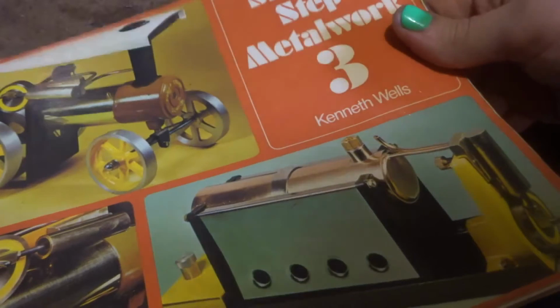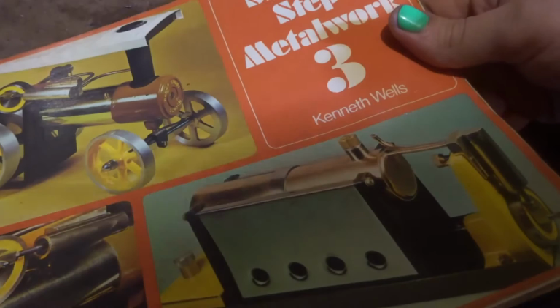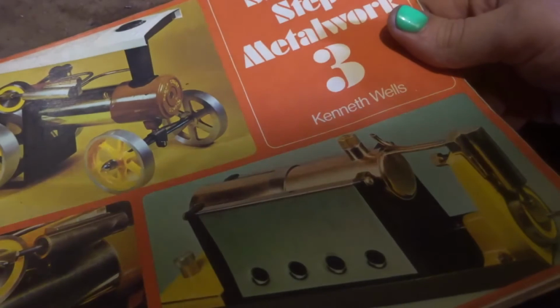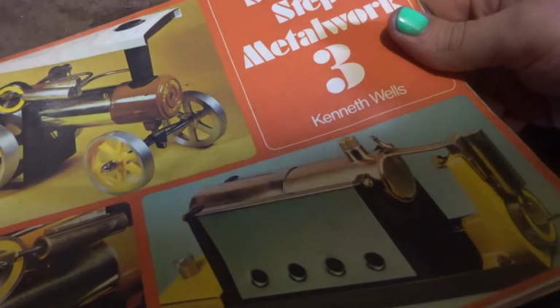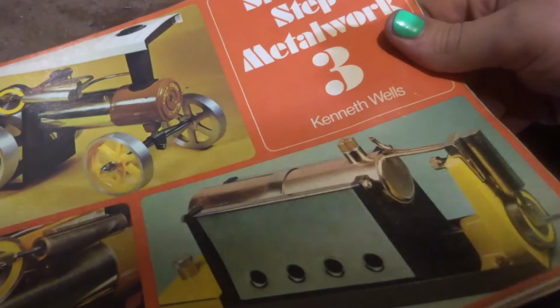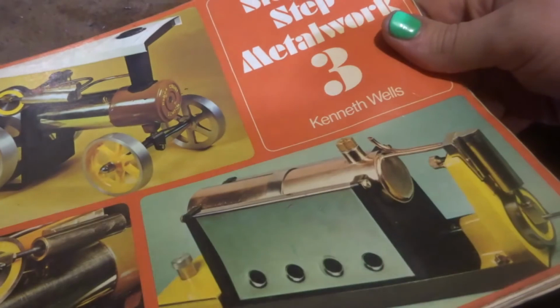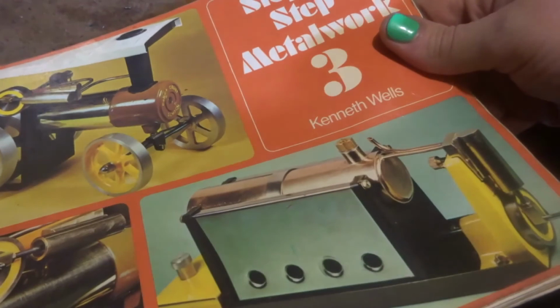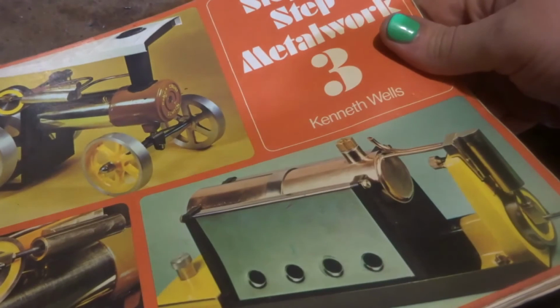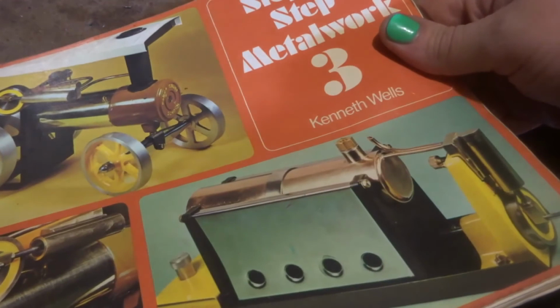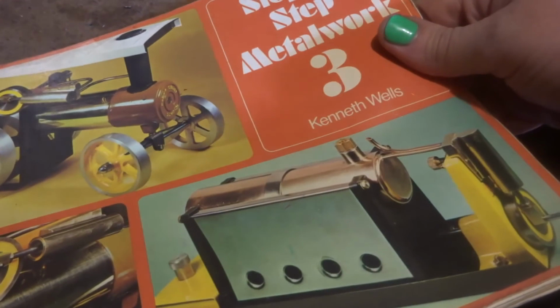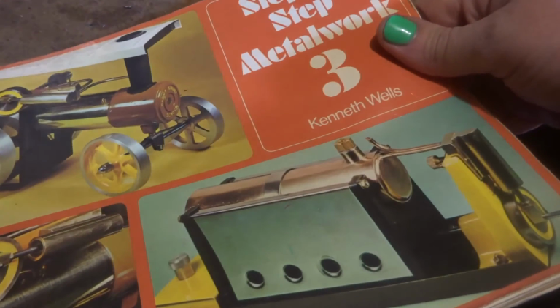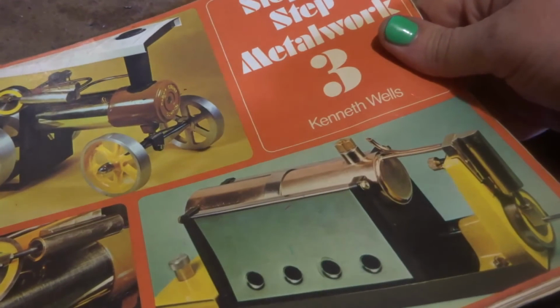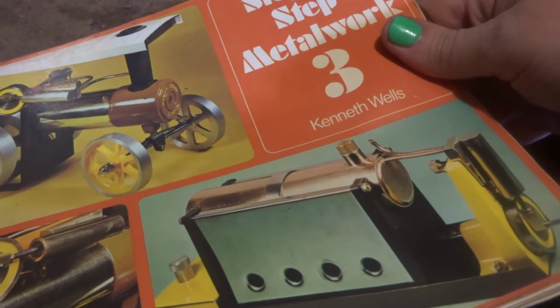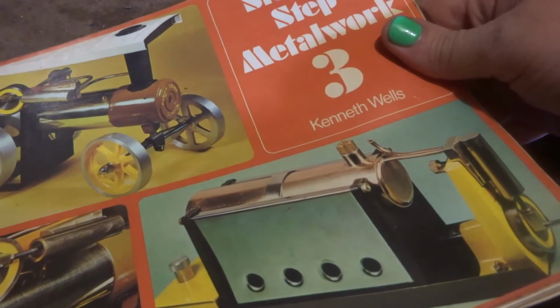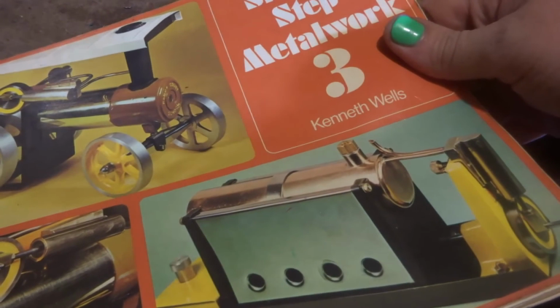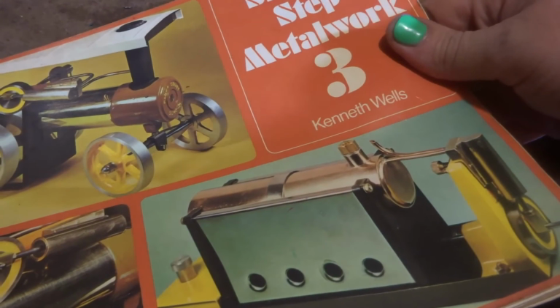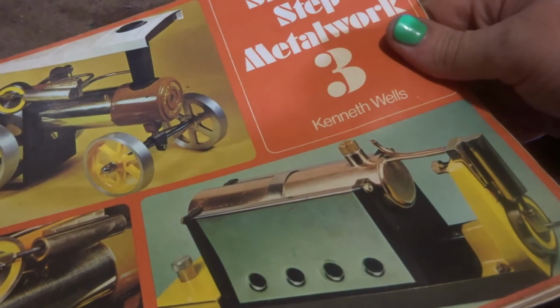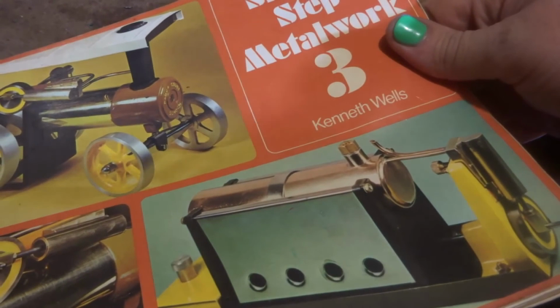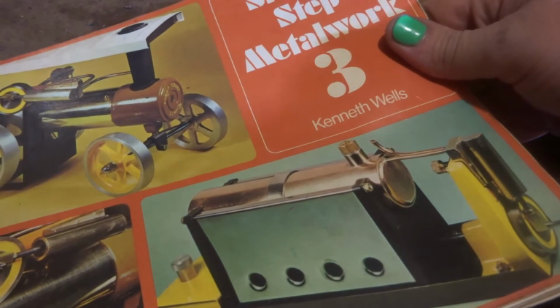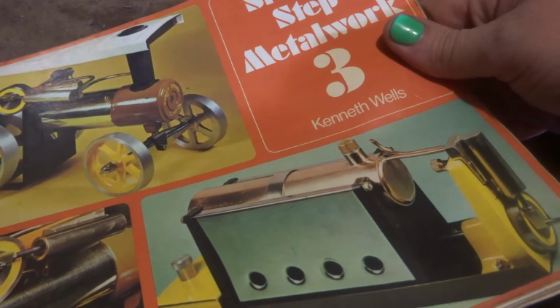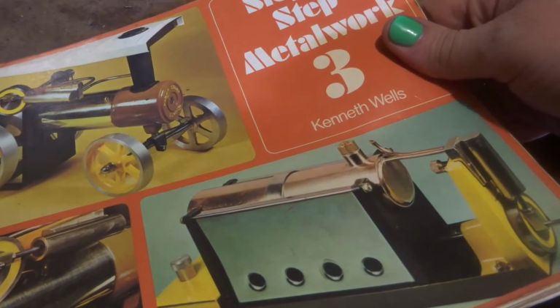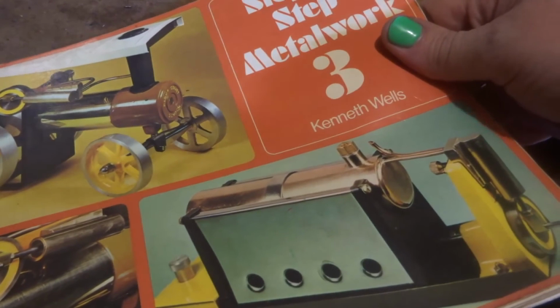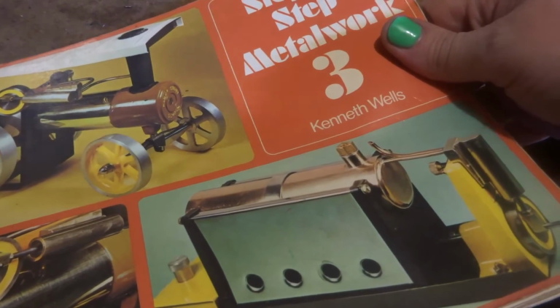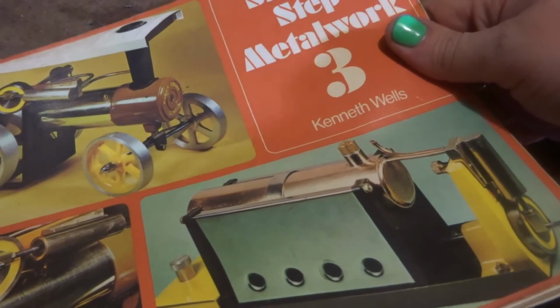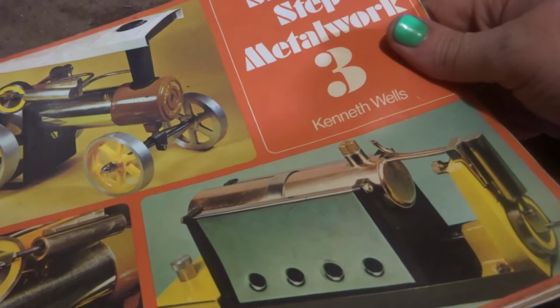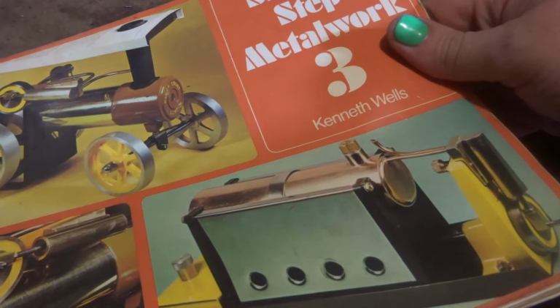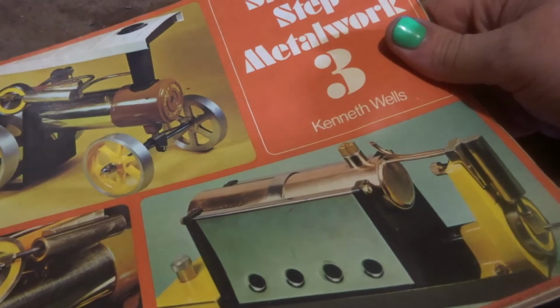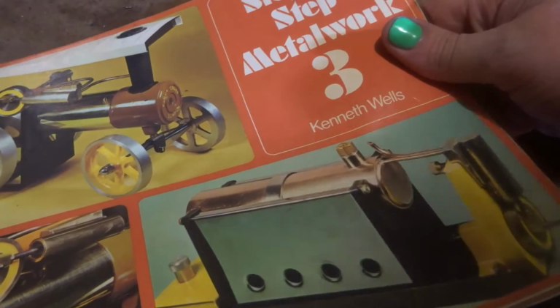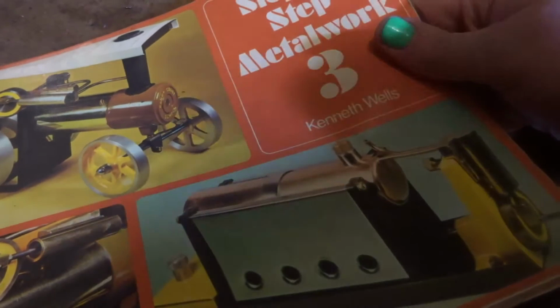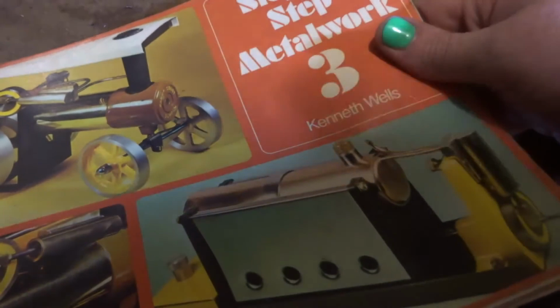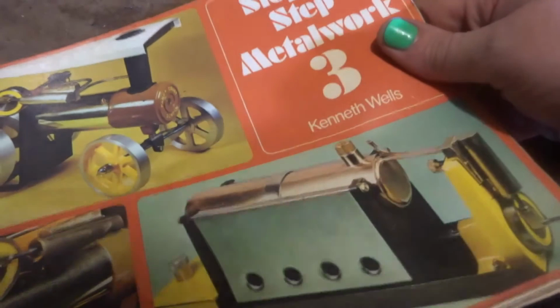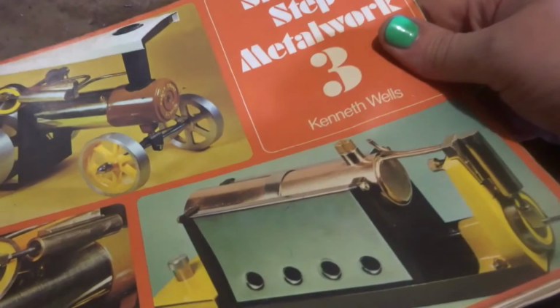Hi guys, Emma again. Welcome back. Friday night — time to make some more bits of this little engine.